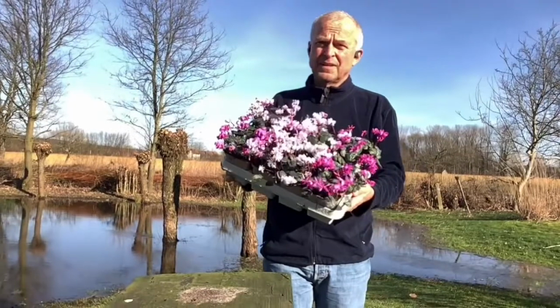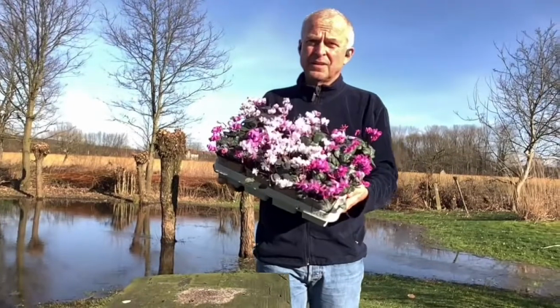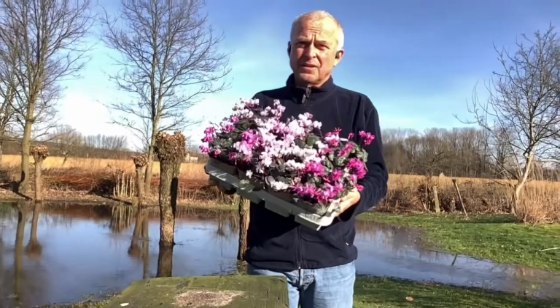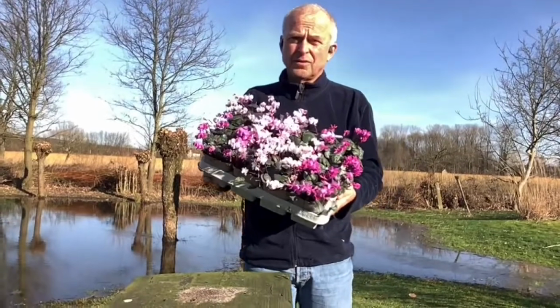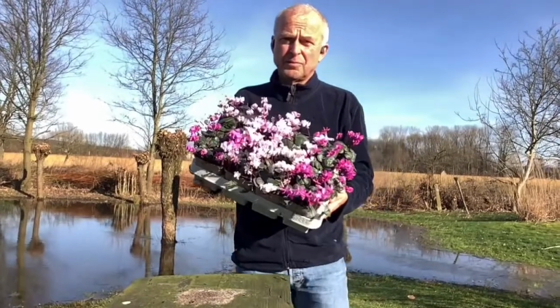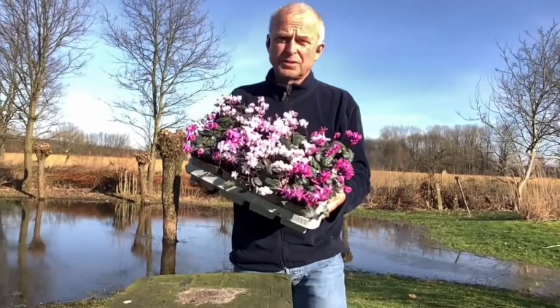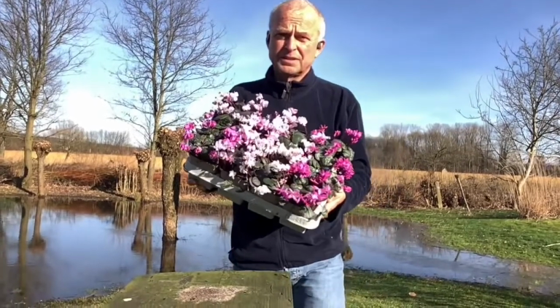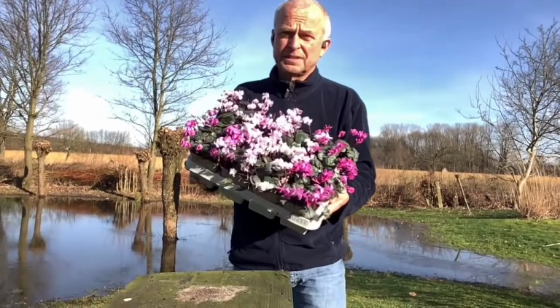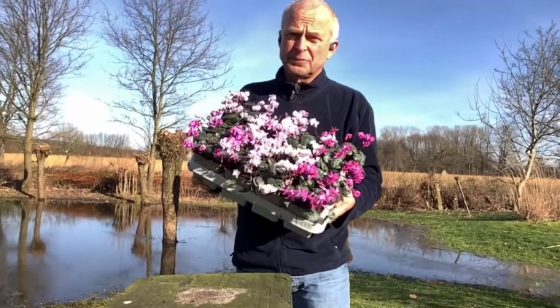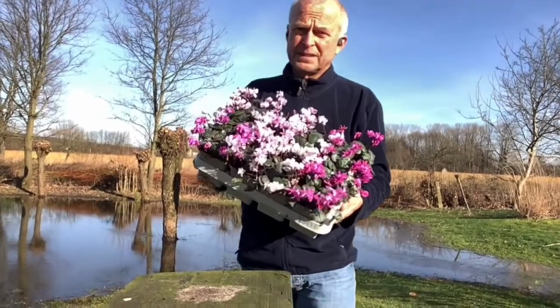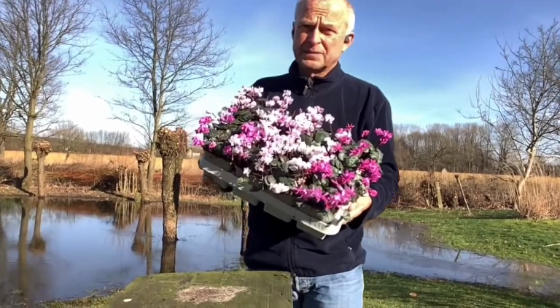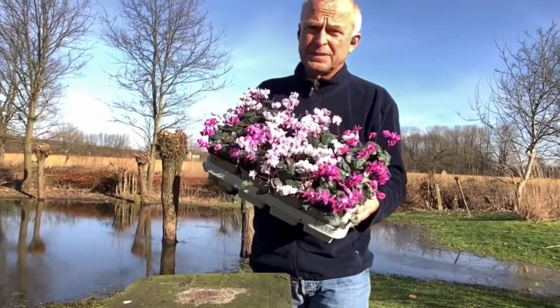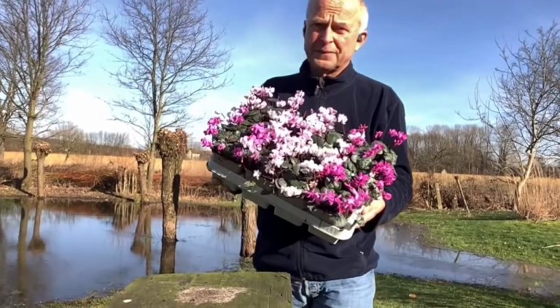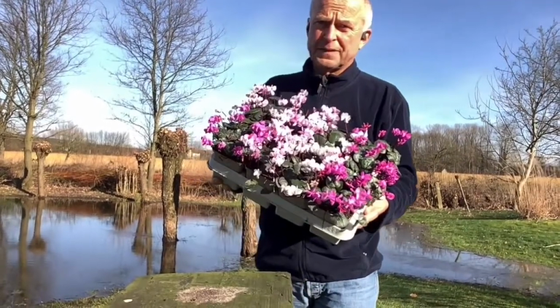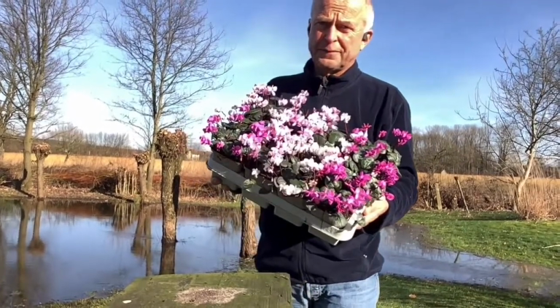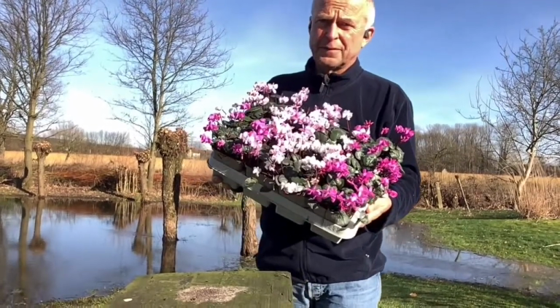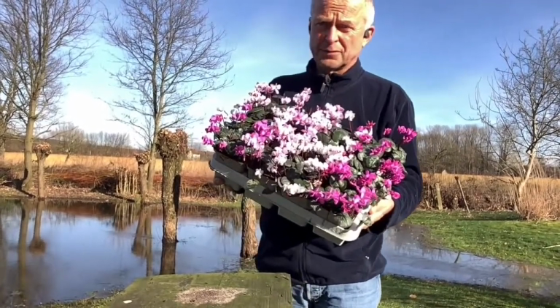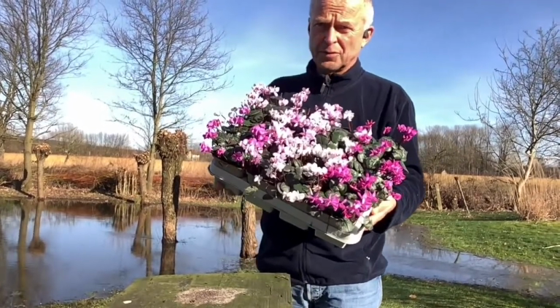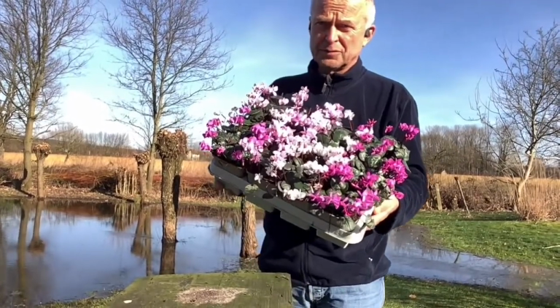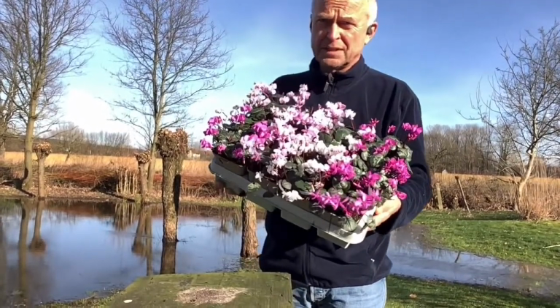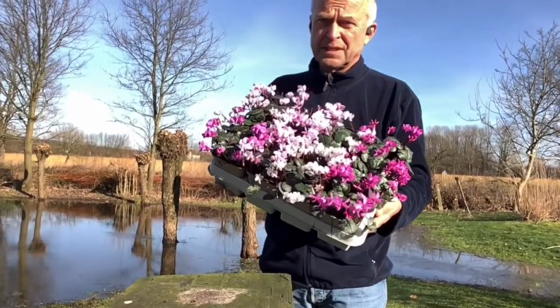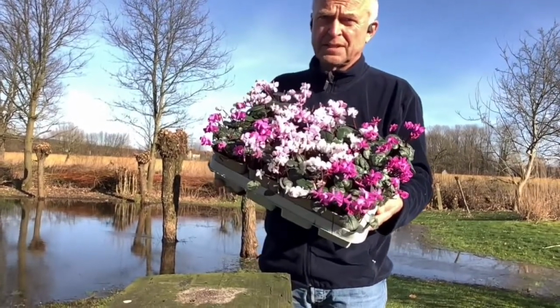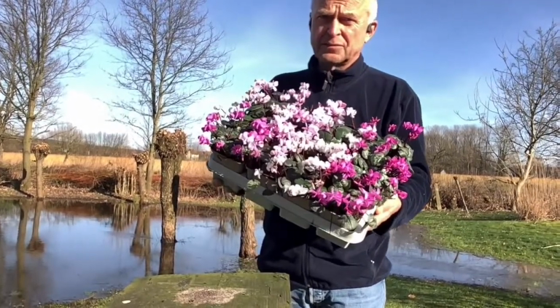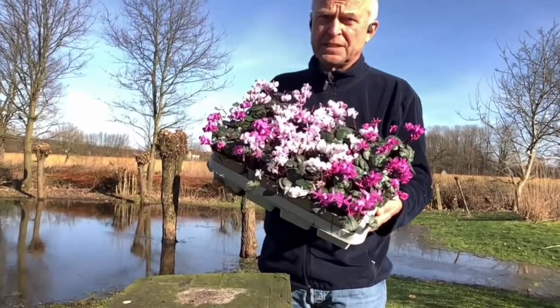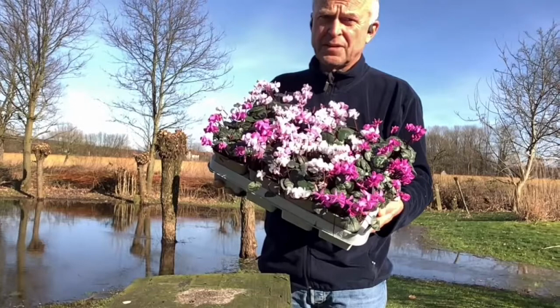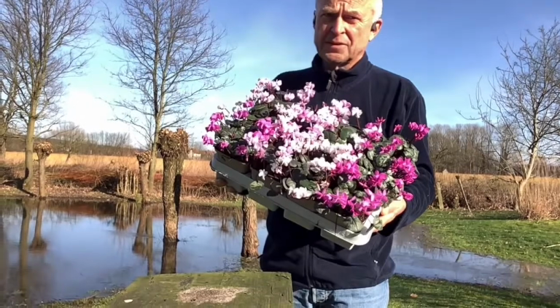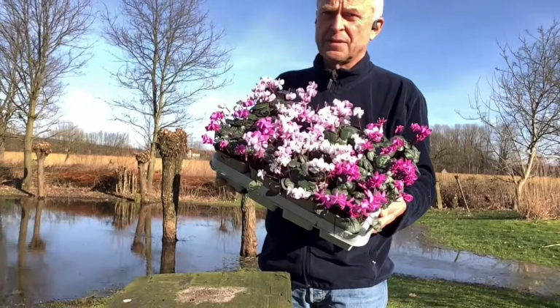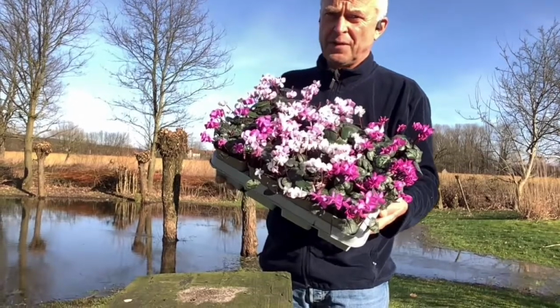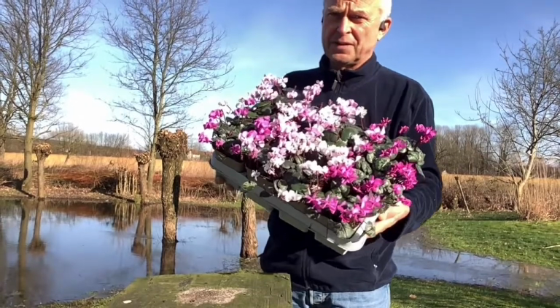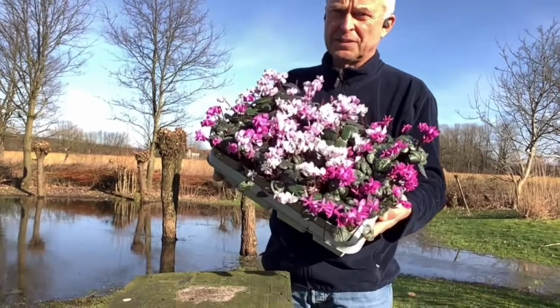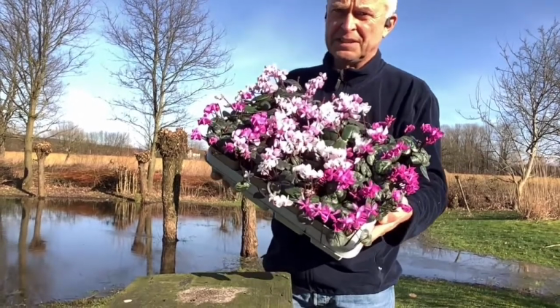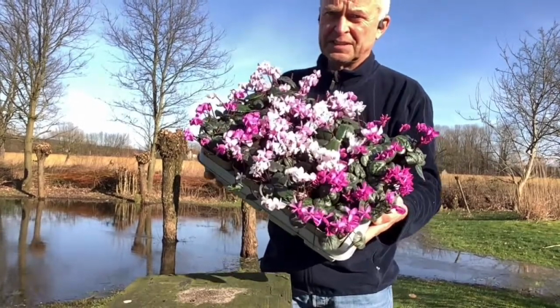All potted in week 25, grown in a greenhouse without heating.